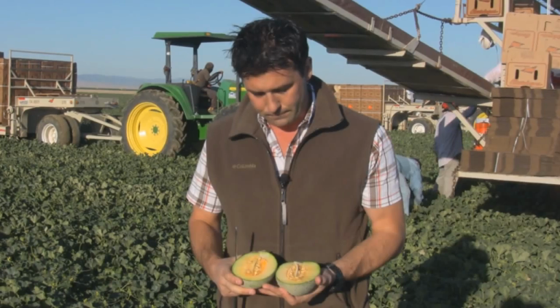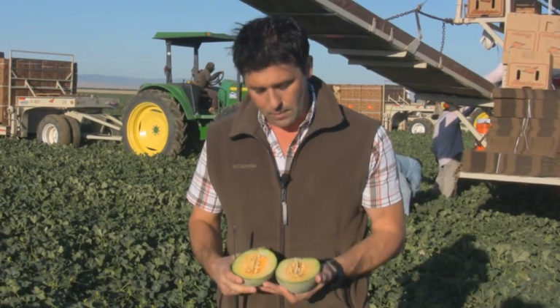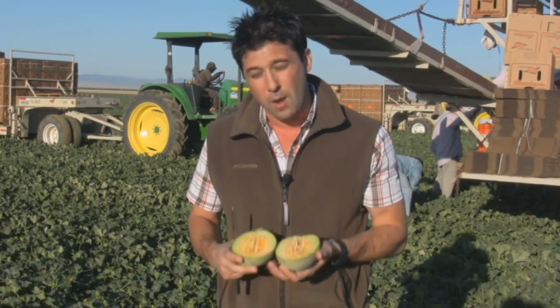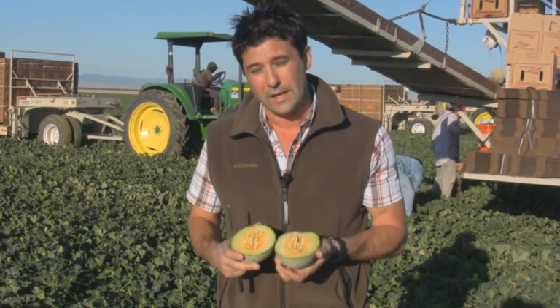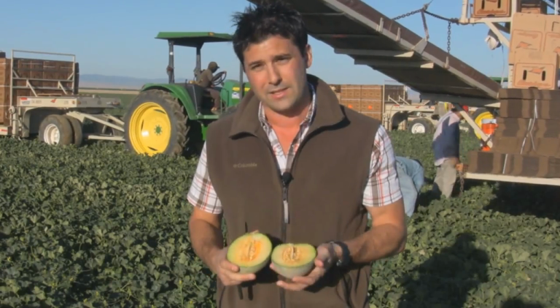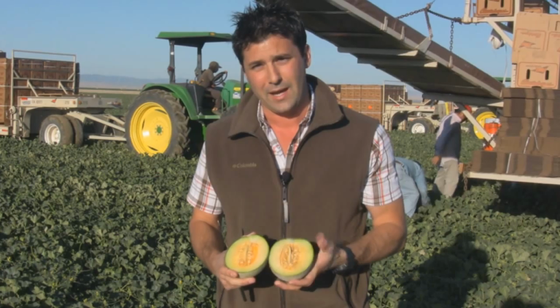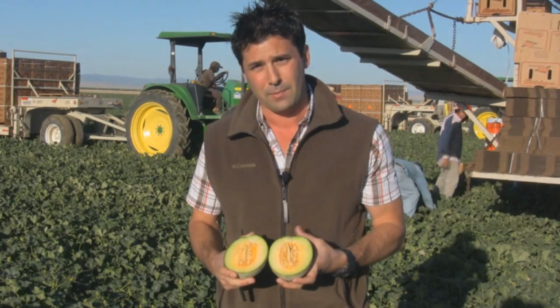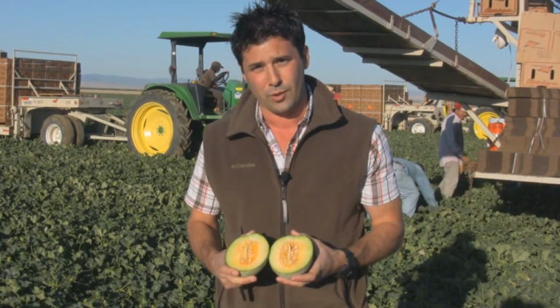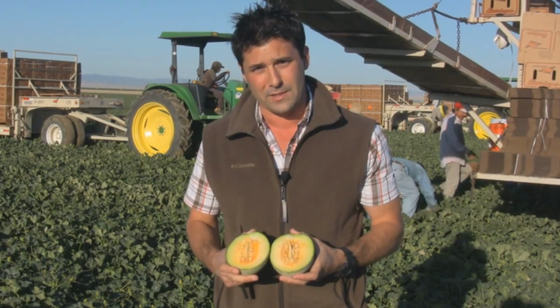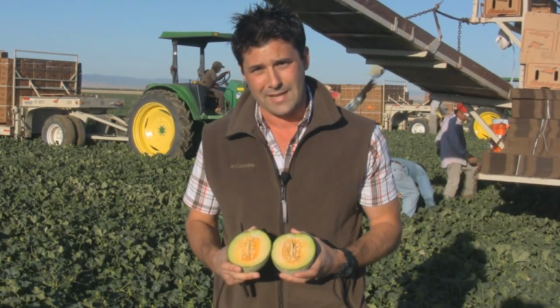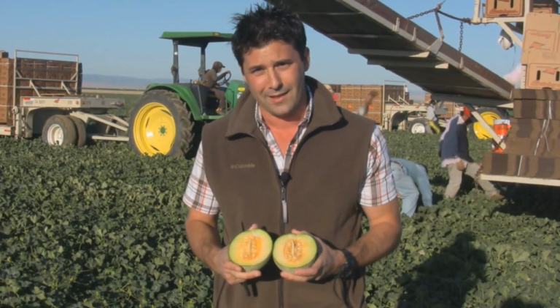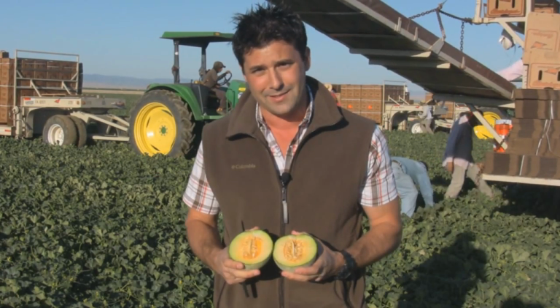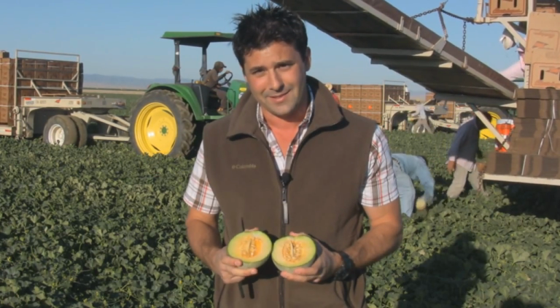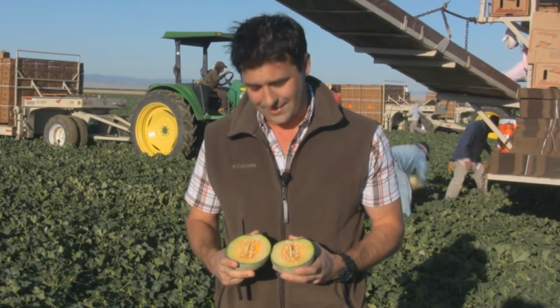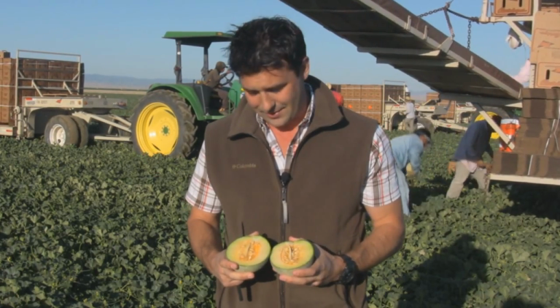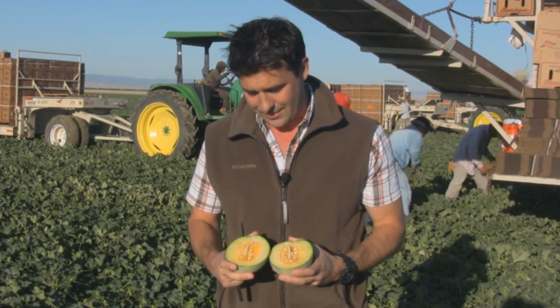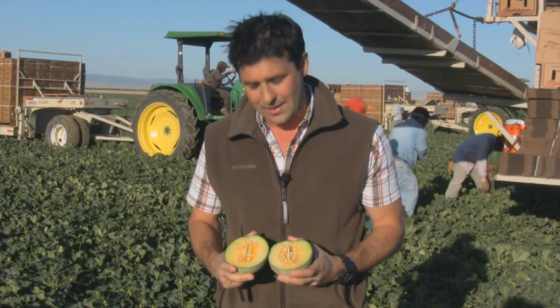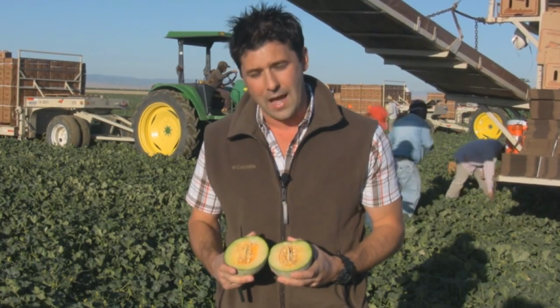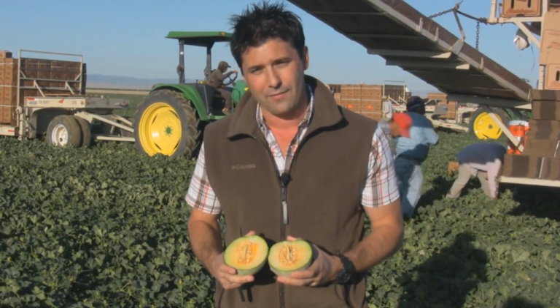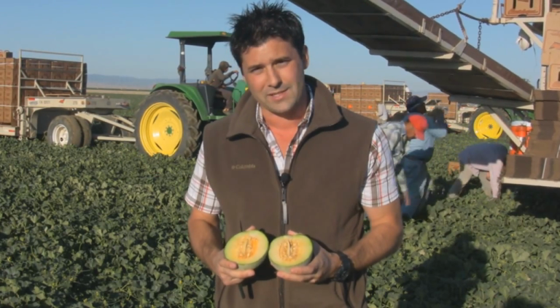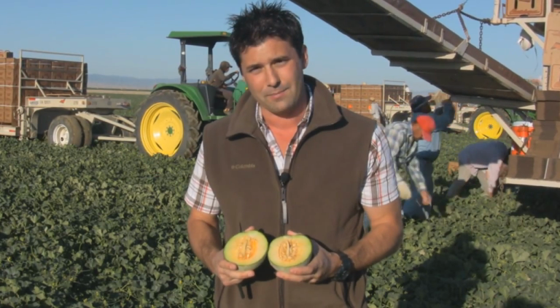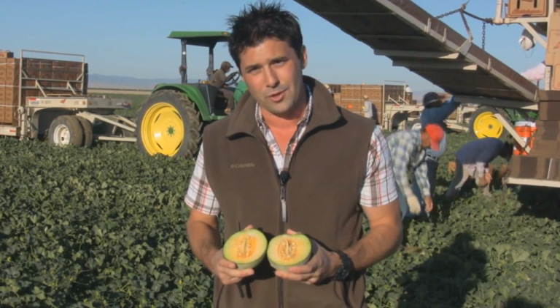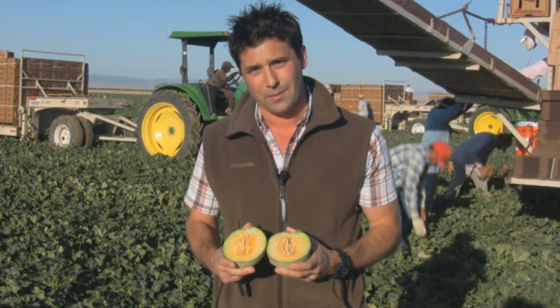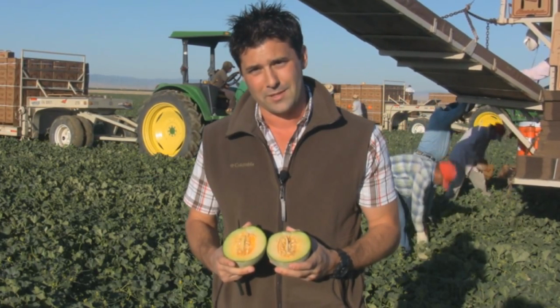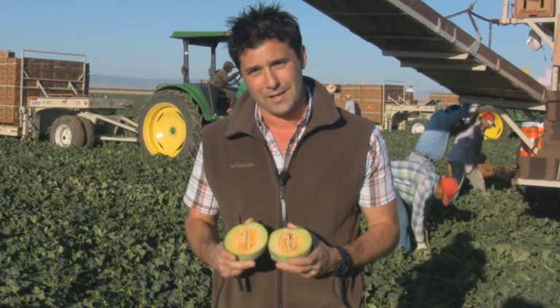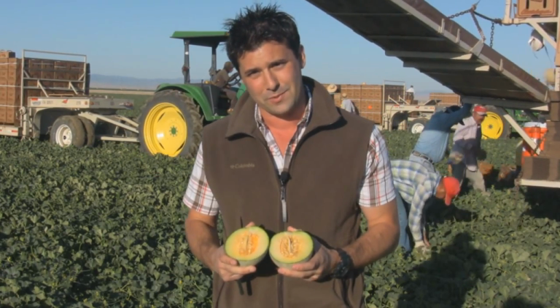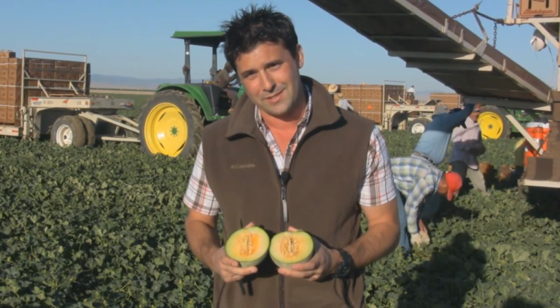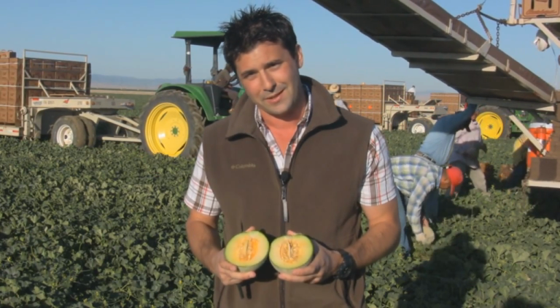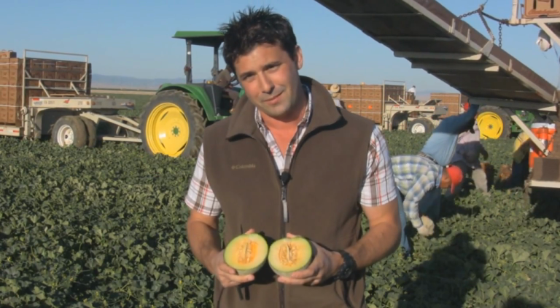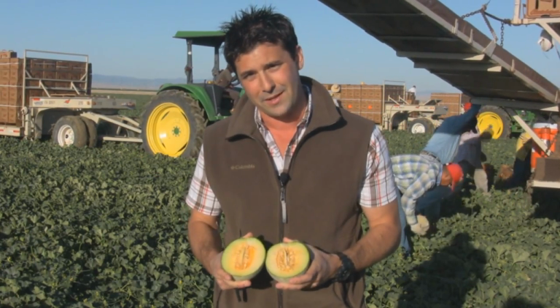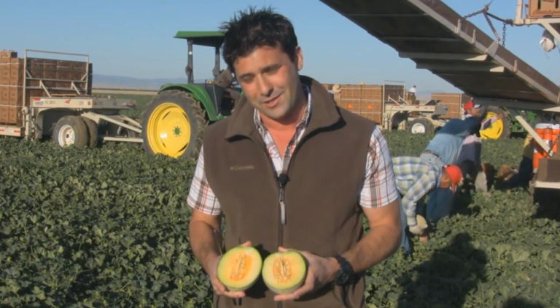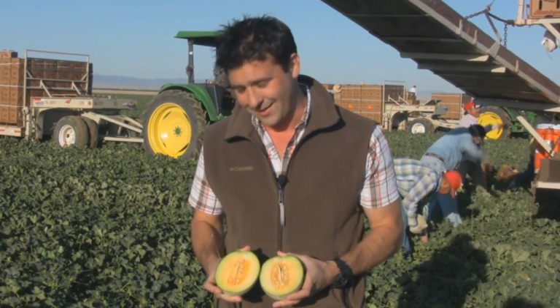My mom likes to cut them and put them in salads because they have the same cucumber taste with just a little bit of sugar.